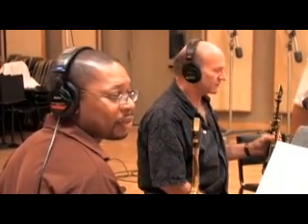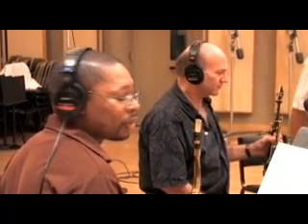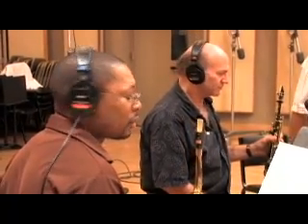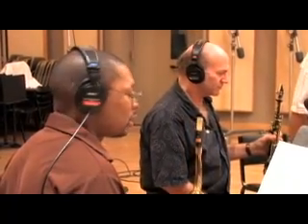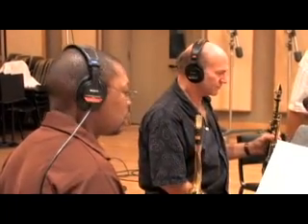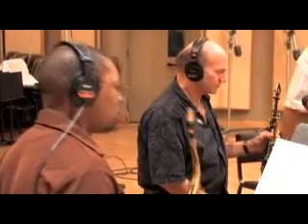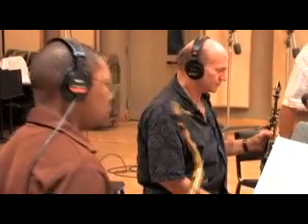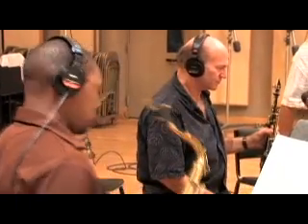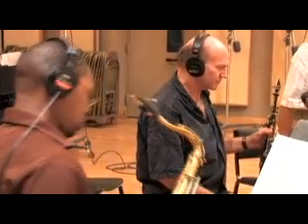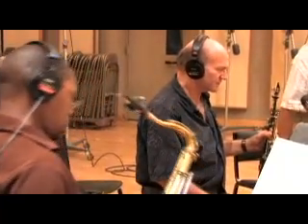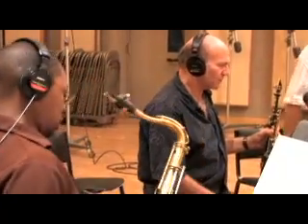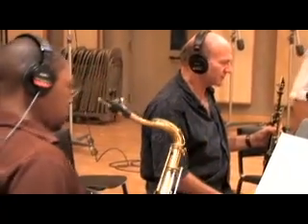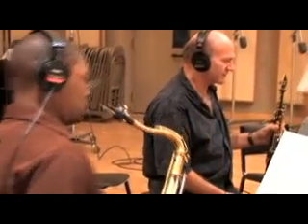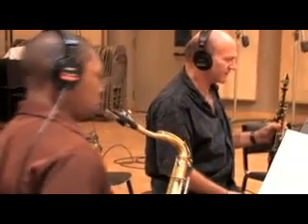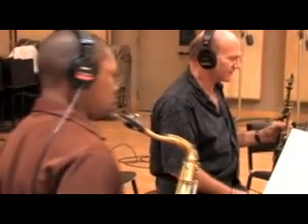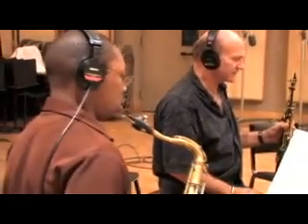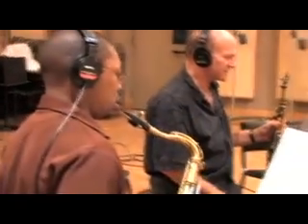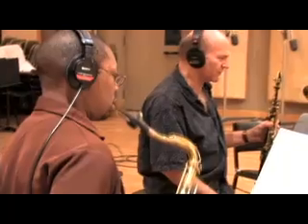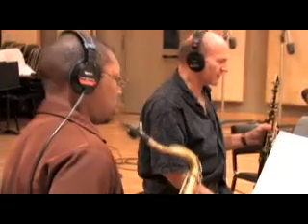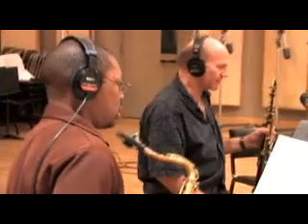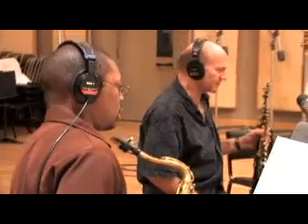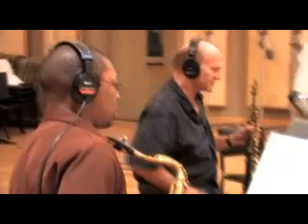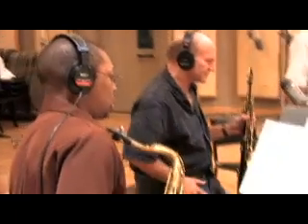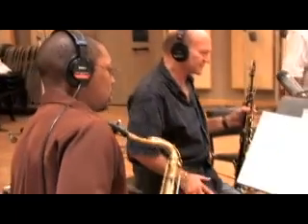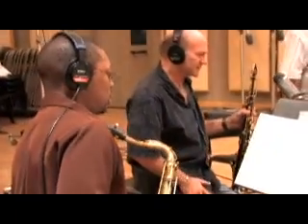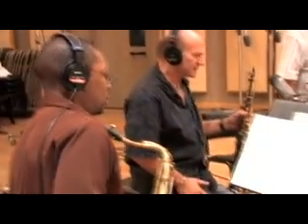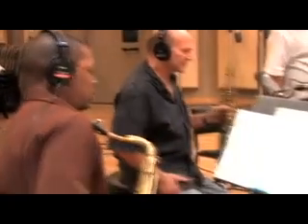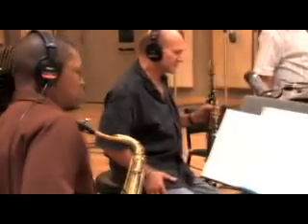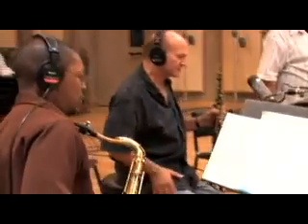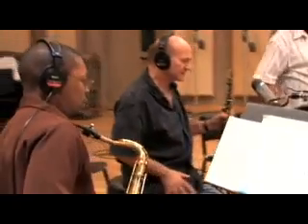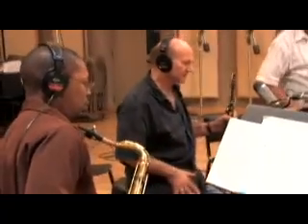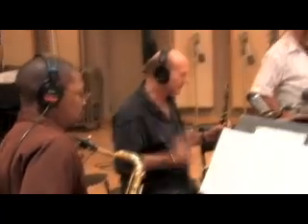Let's play it down, let's play it down so we really get that whole thing. From letter A.